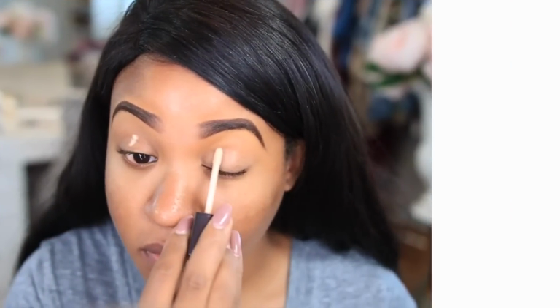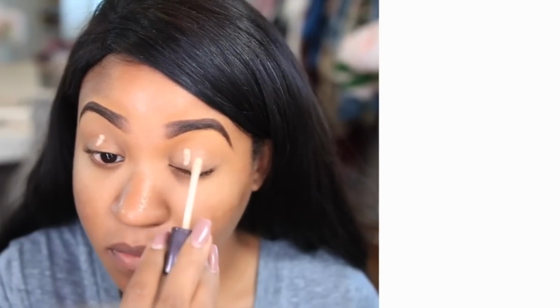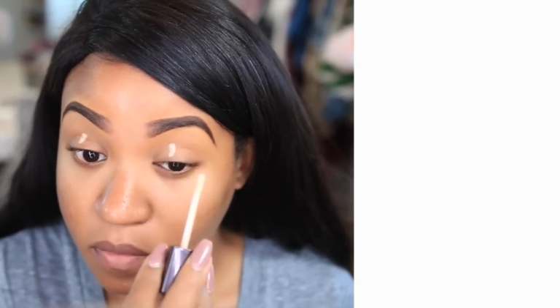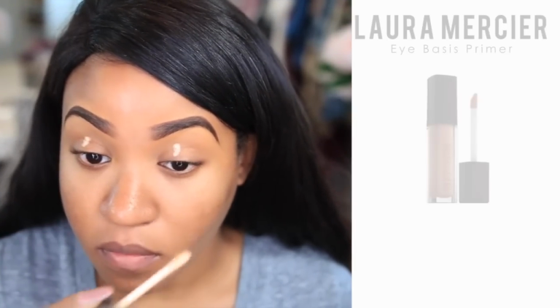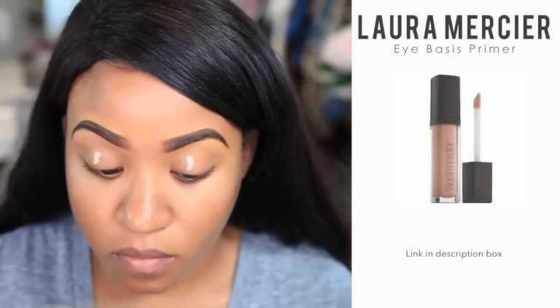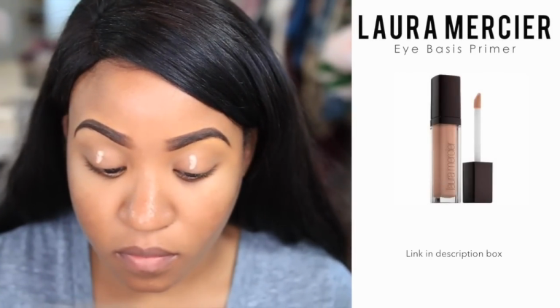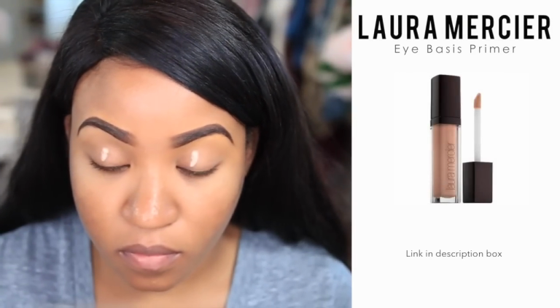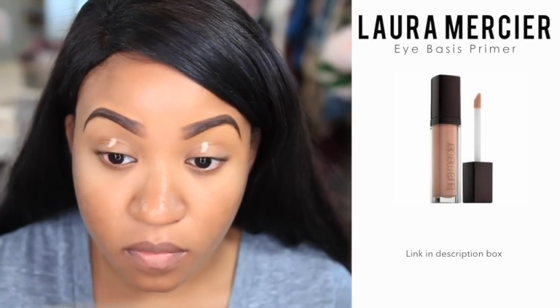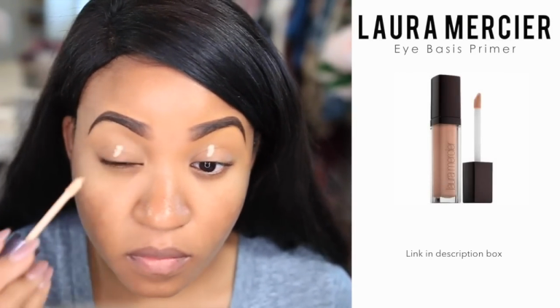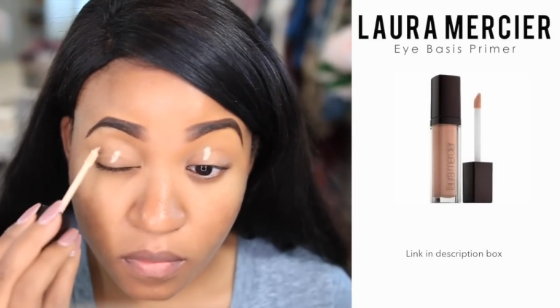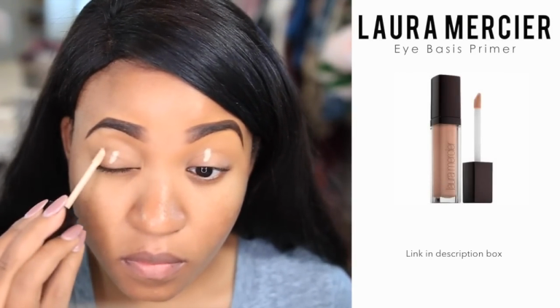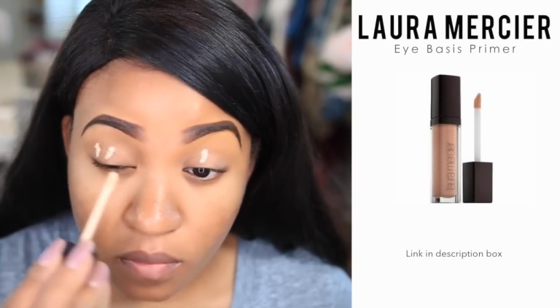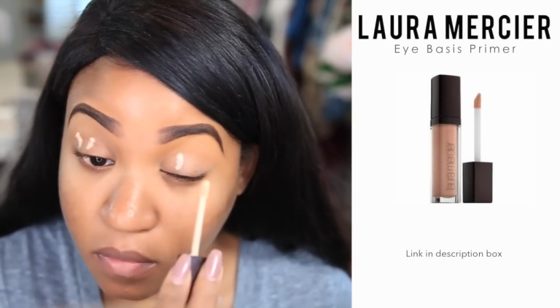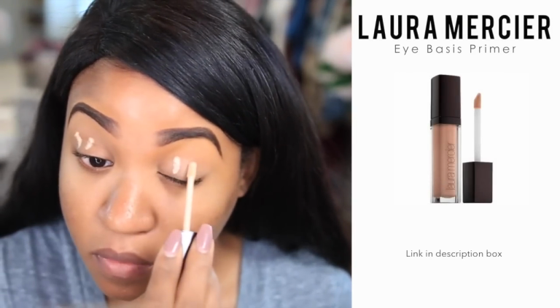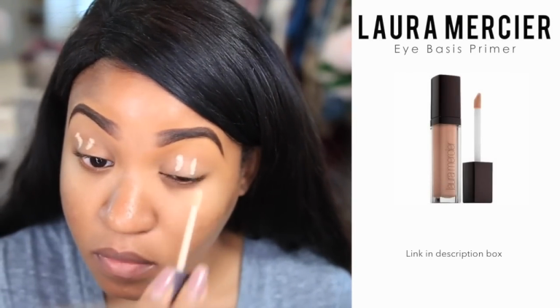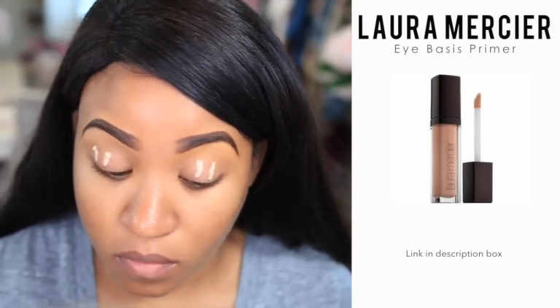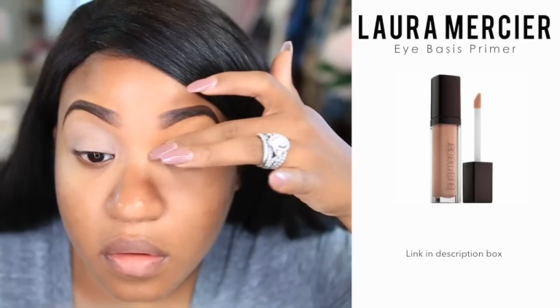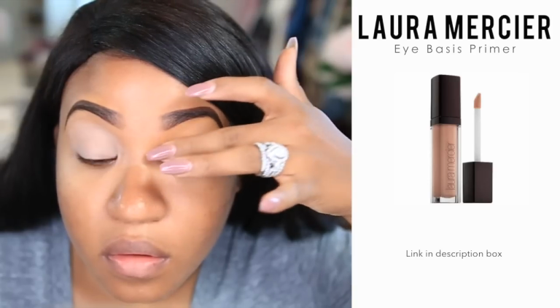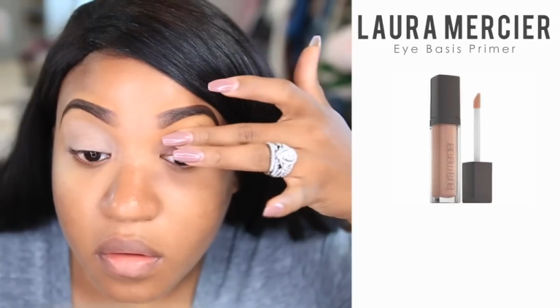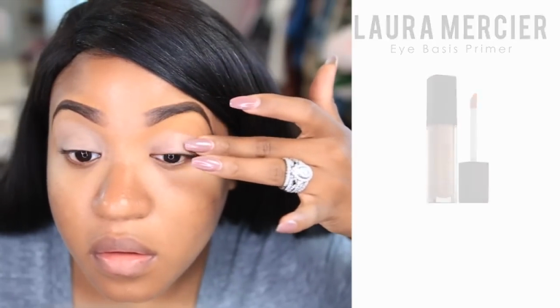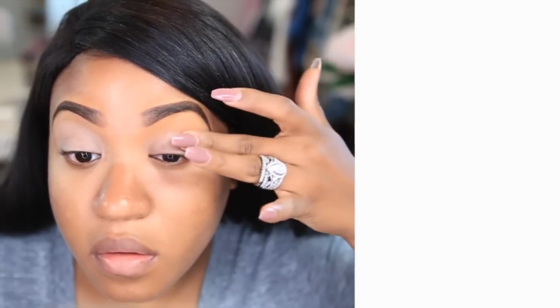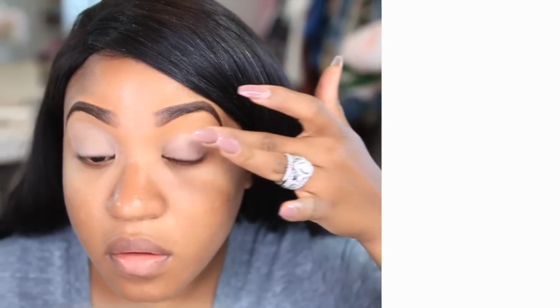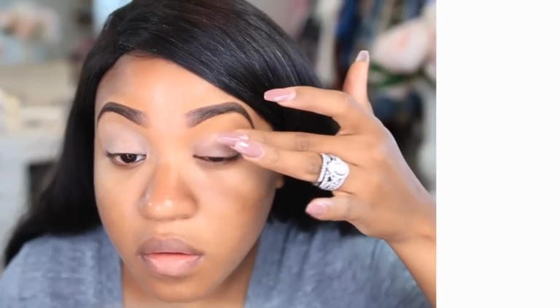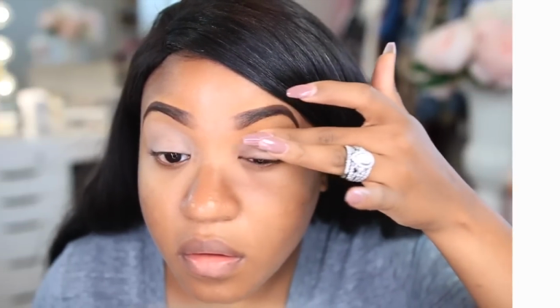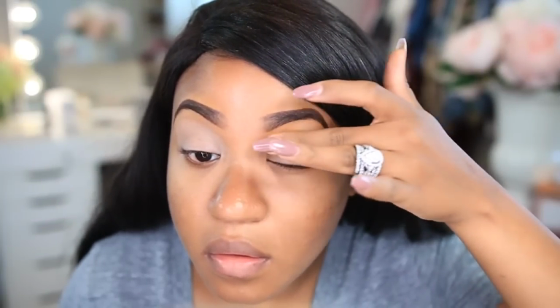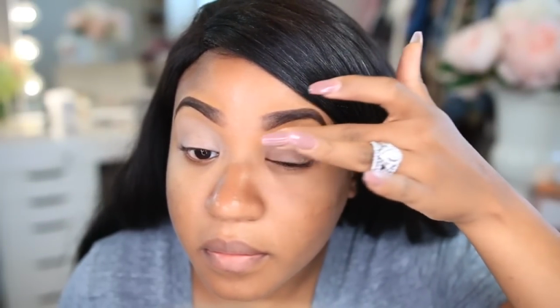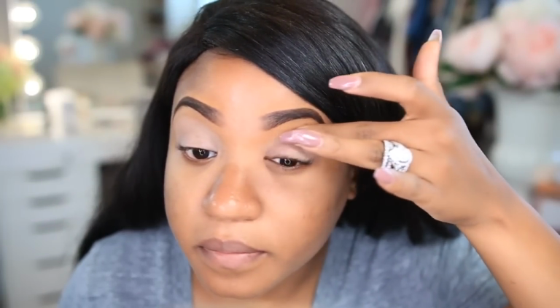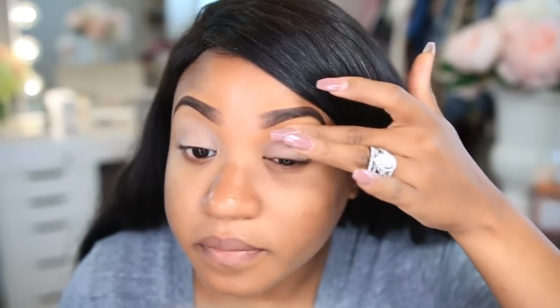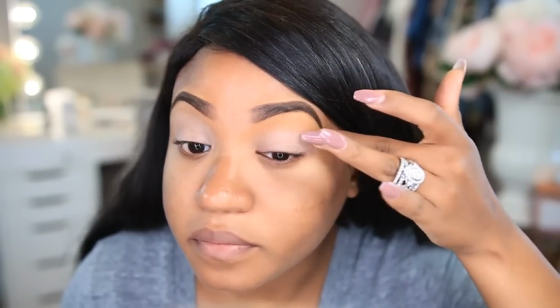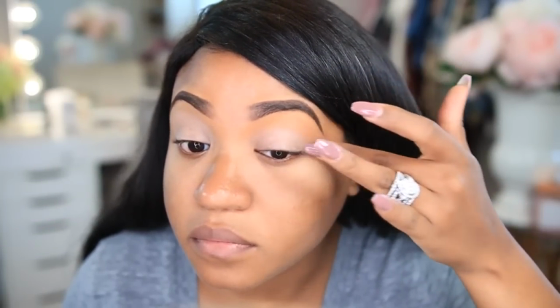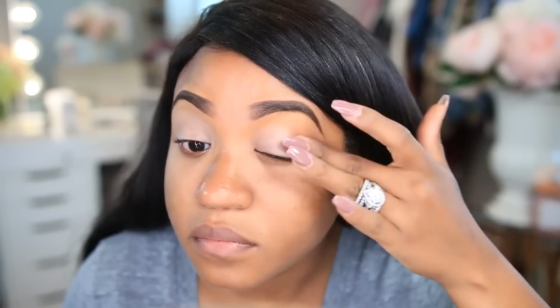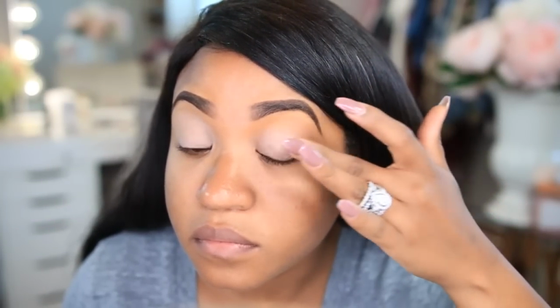I always like to prime my eyes just to make sure that my eyeshadow lasts a little bit longer. I'm using the Laura Mercier Eye Basics primer.